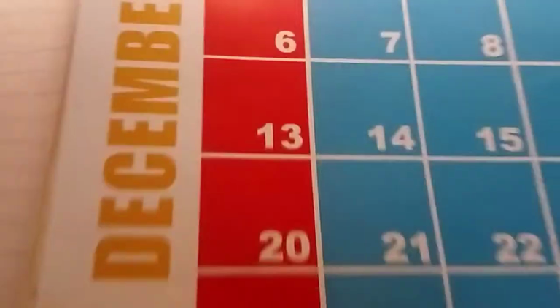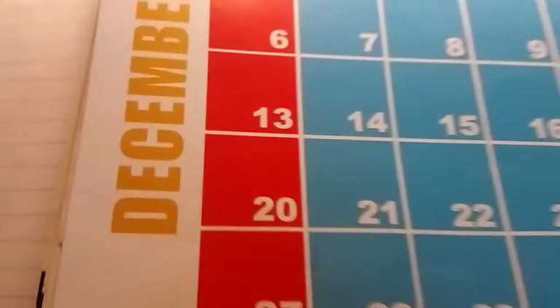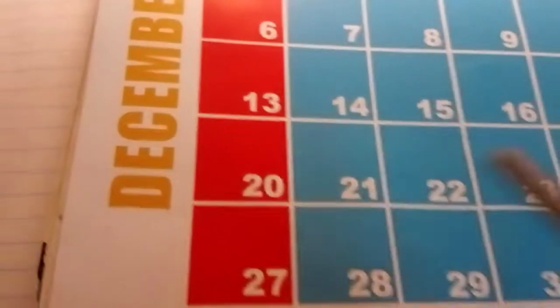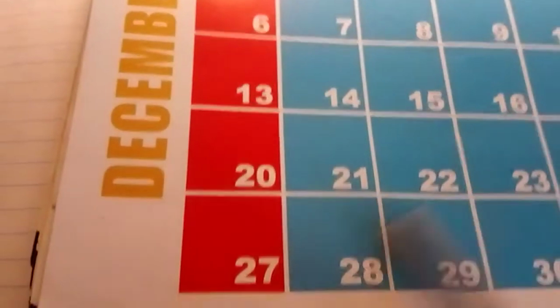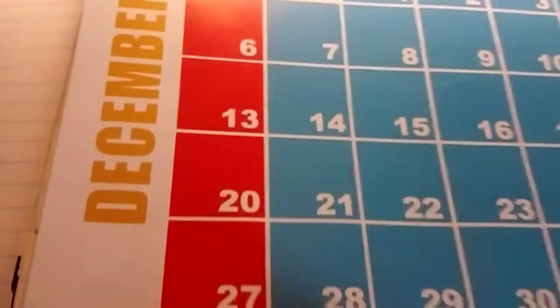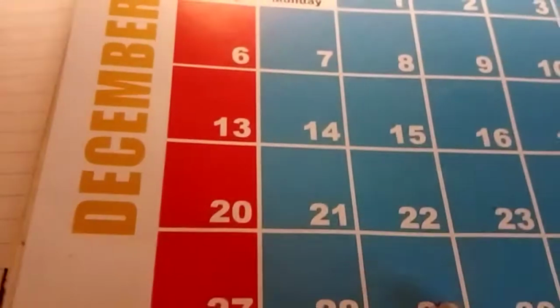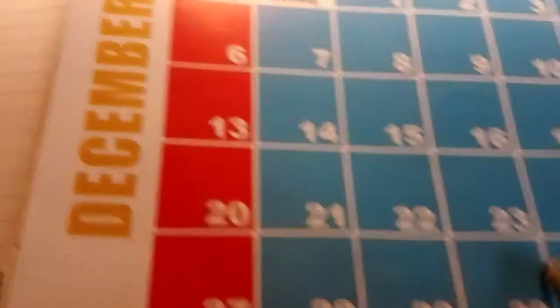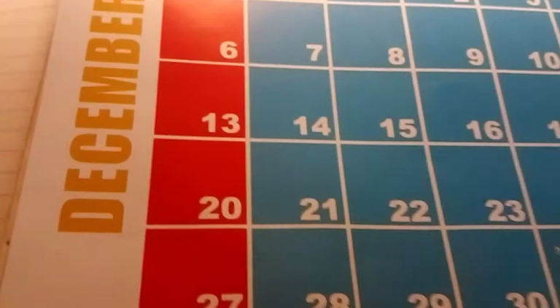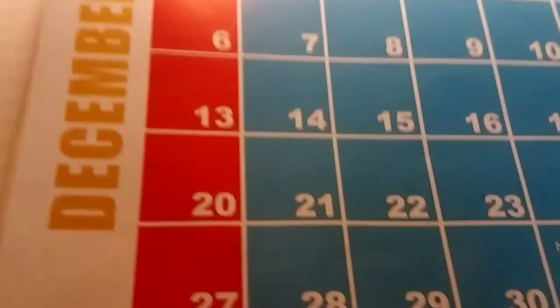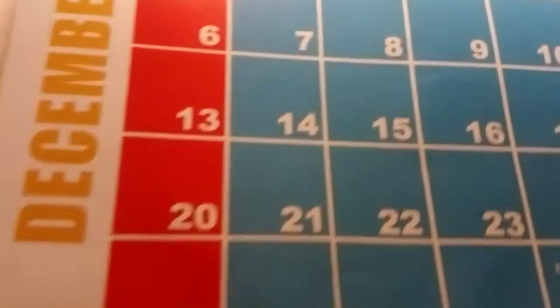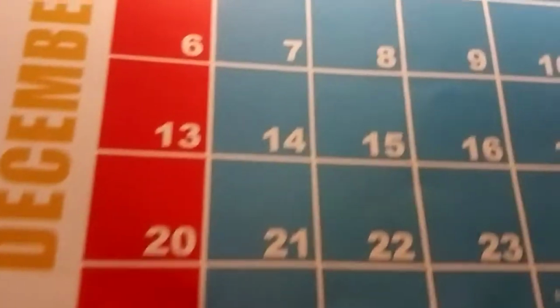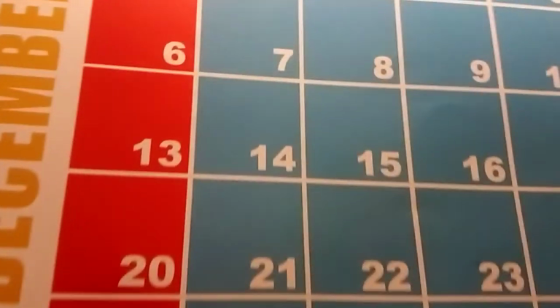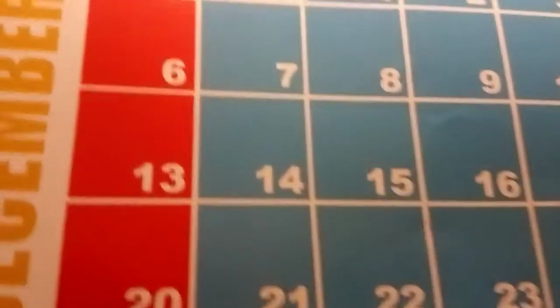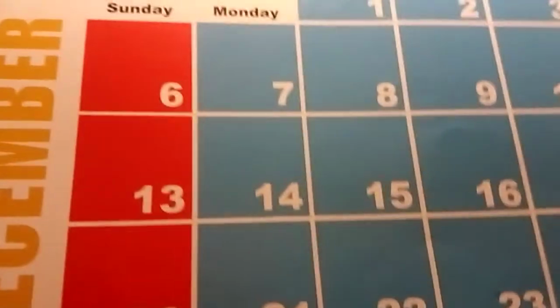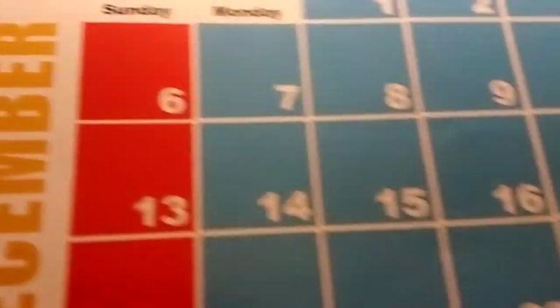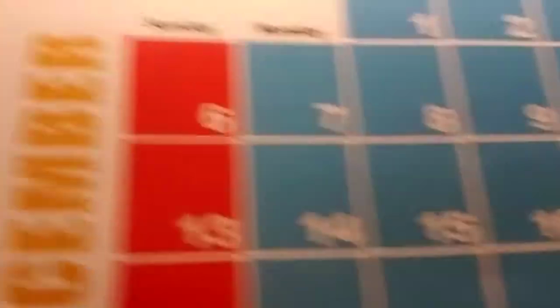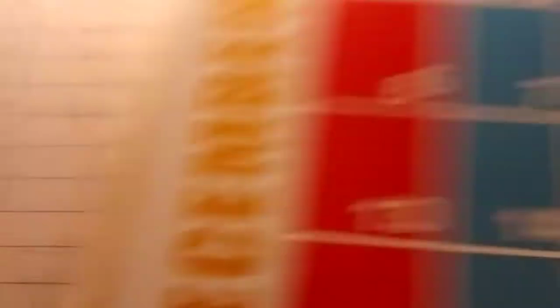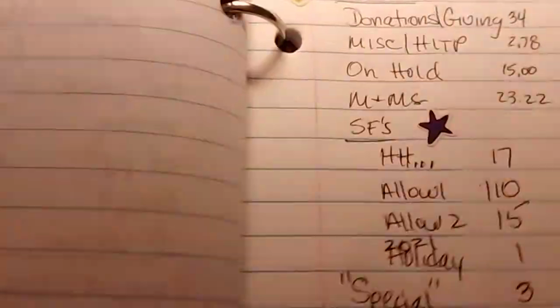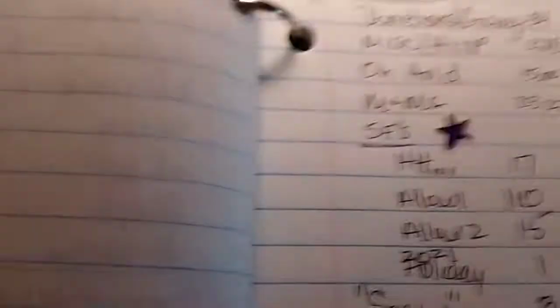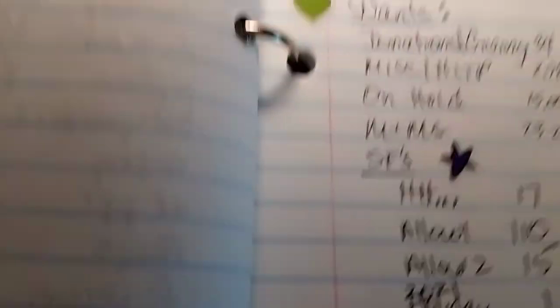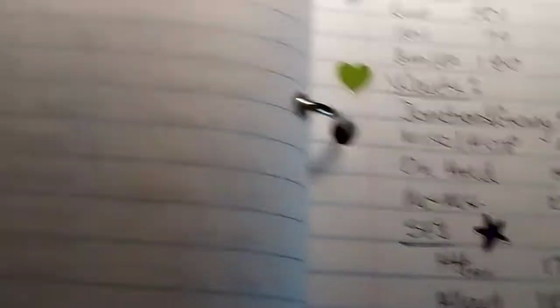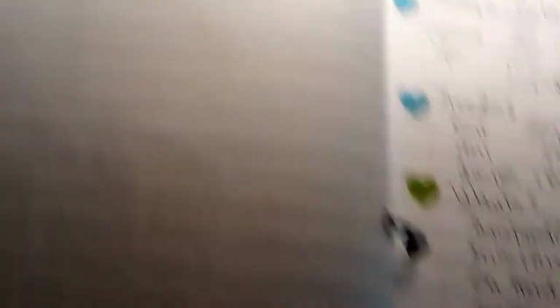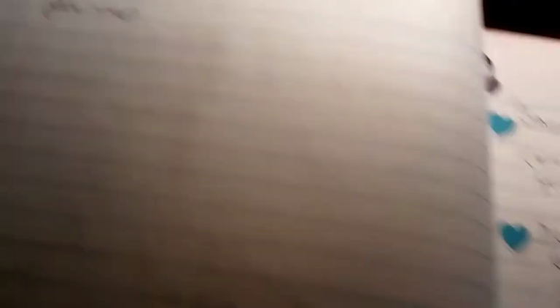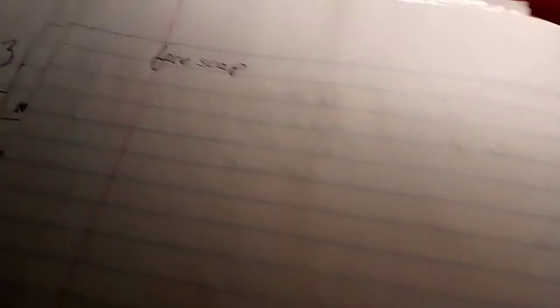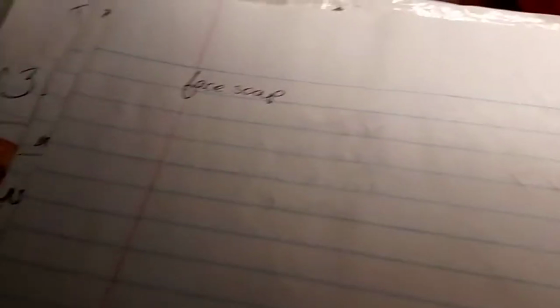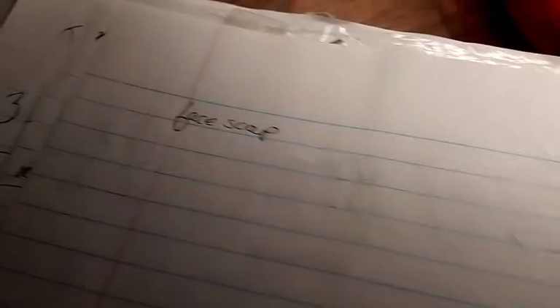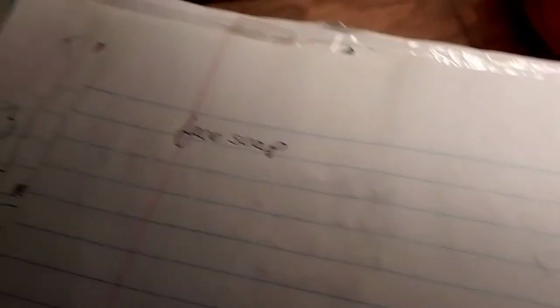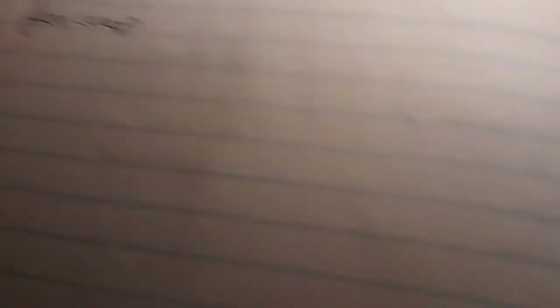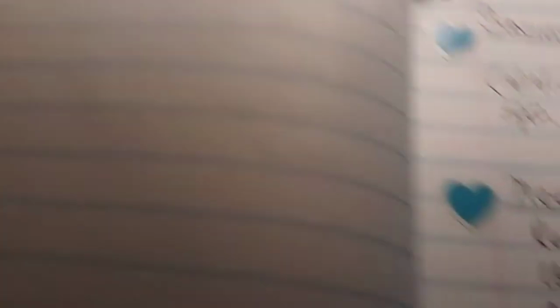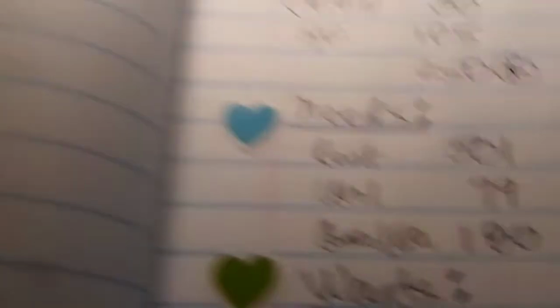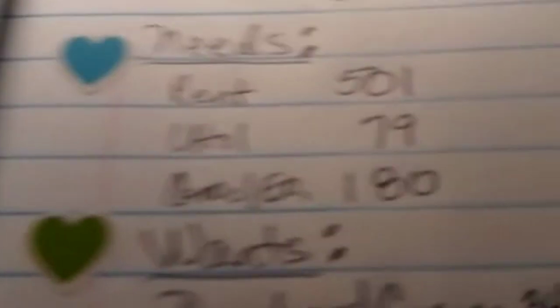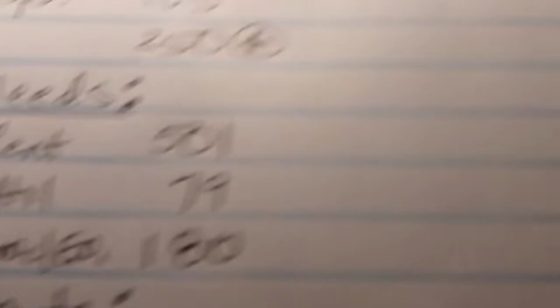We have four weeks in December to budget for, starting December the 6th. I do have to pick up some face soap.